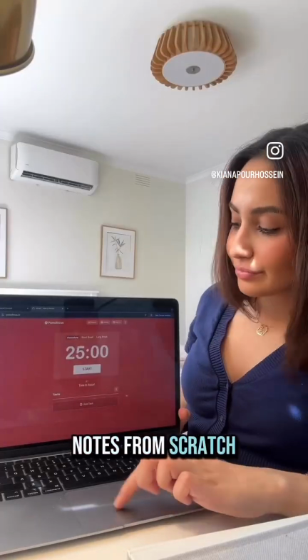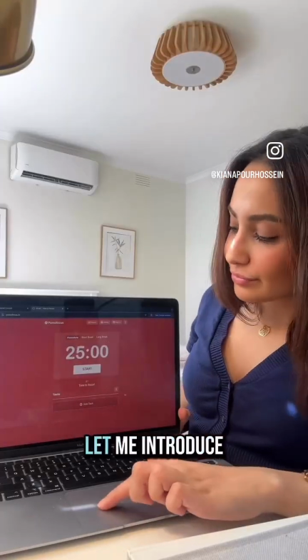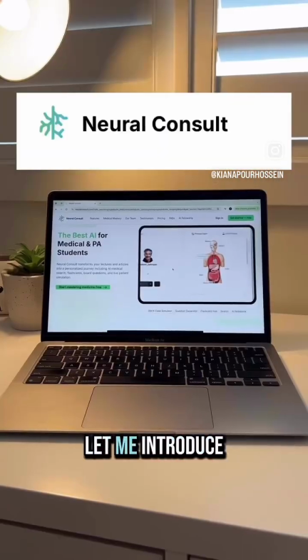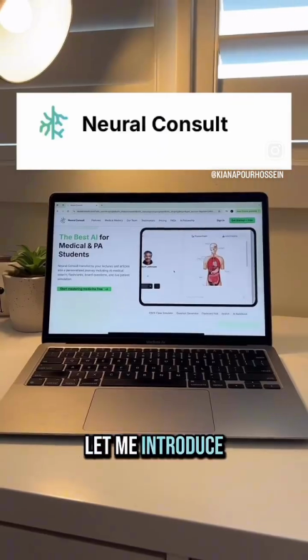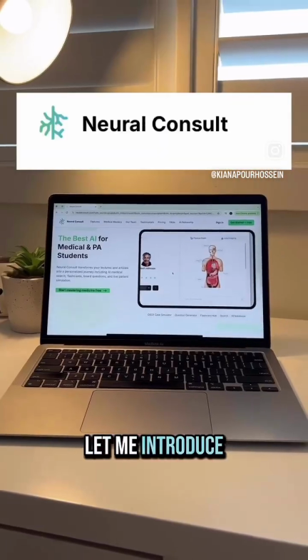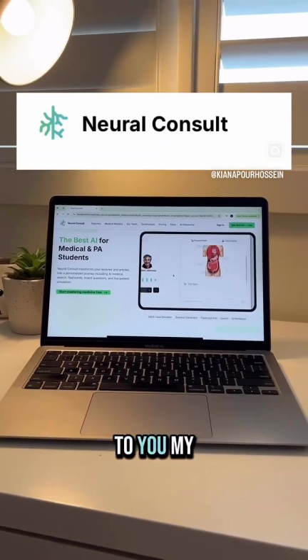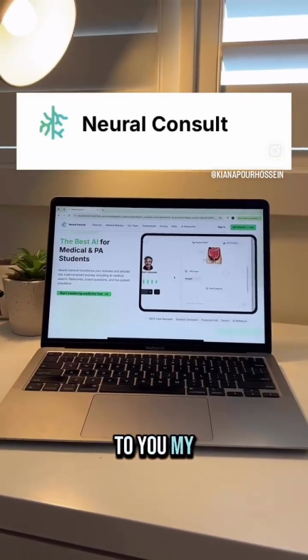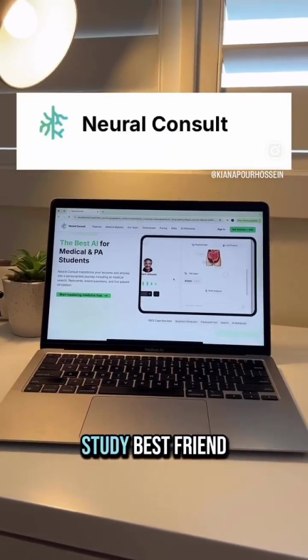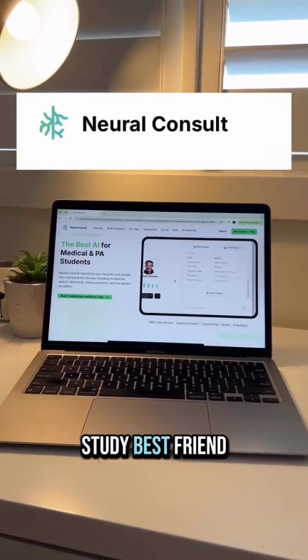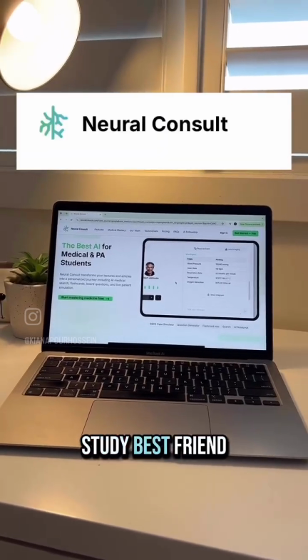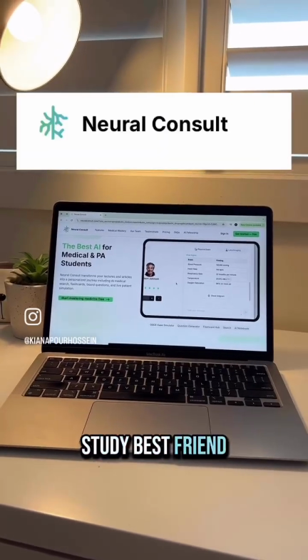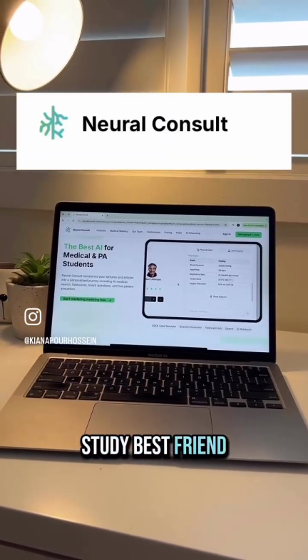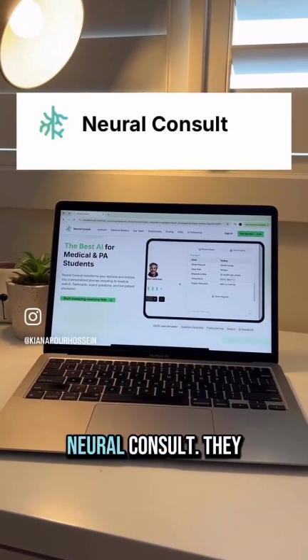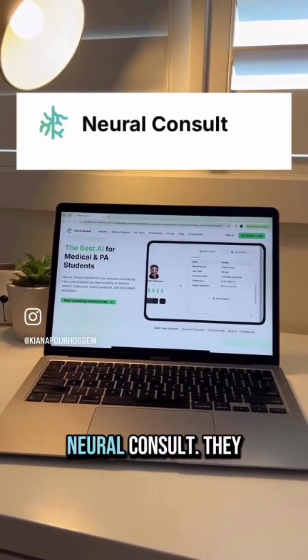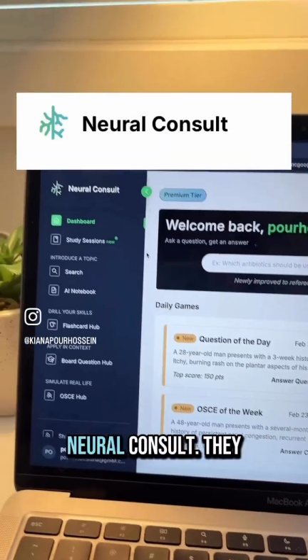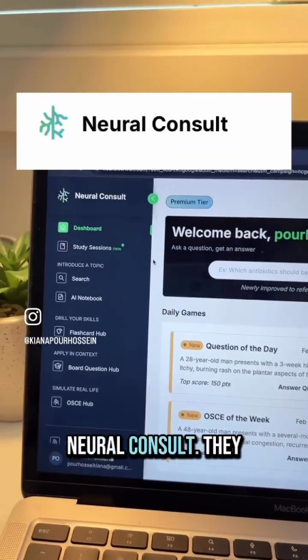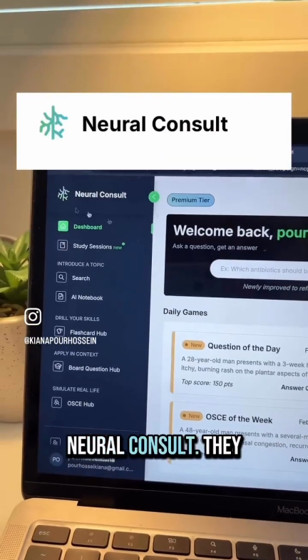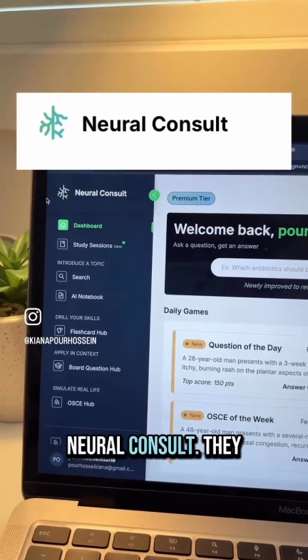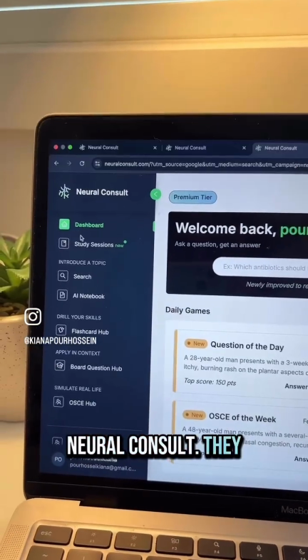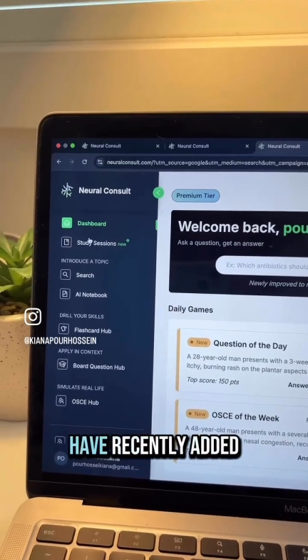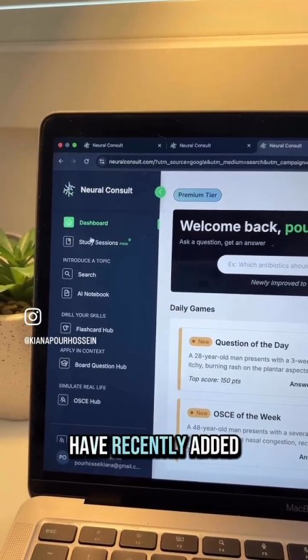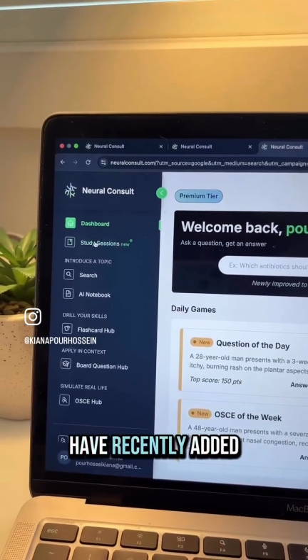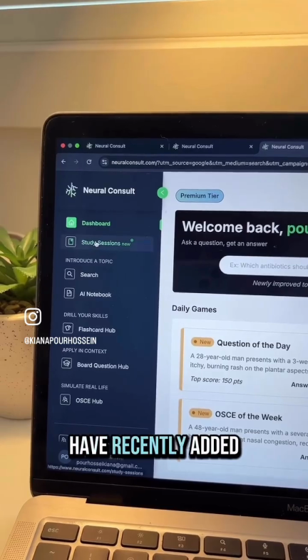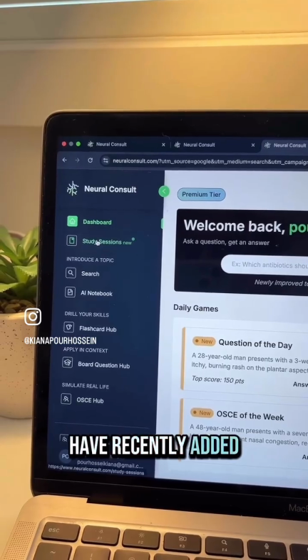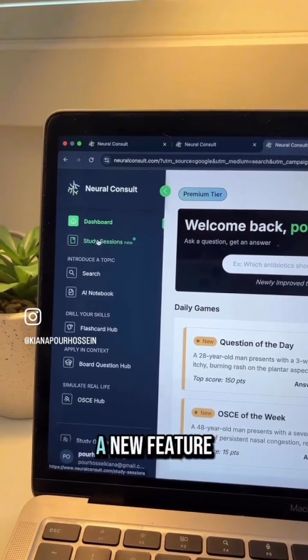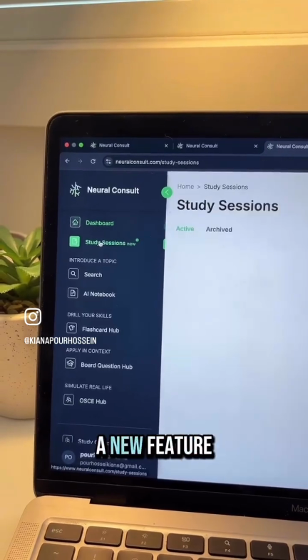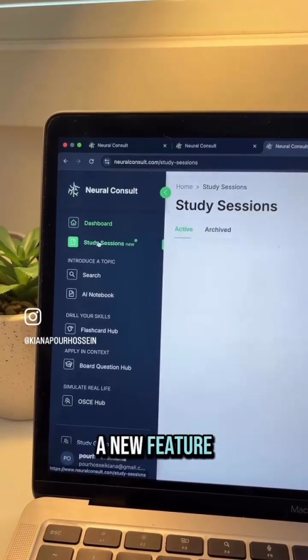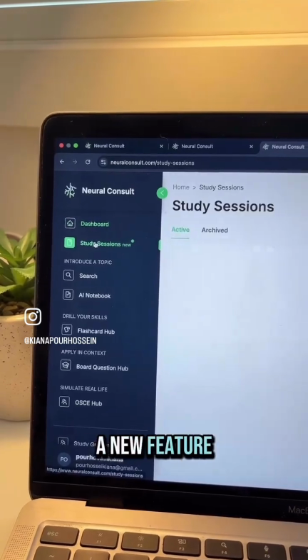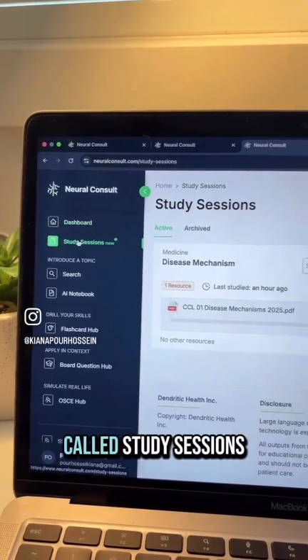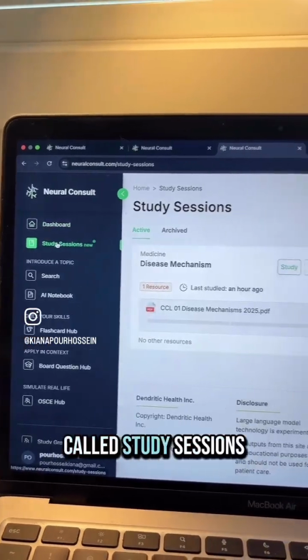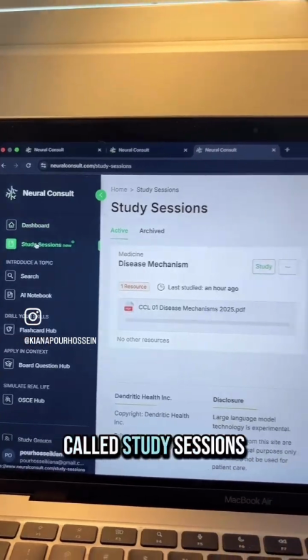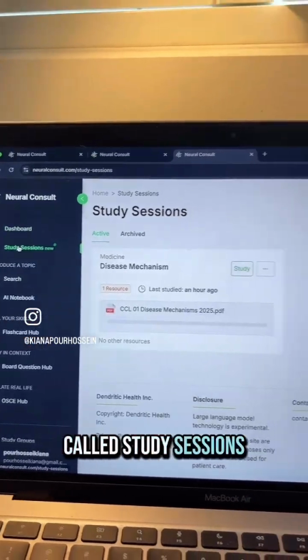Let me introduce you to my study best friend: Neural Consult. They have recently added a new feature called study sessions.